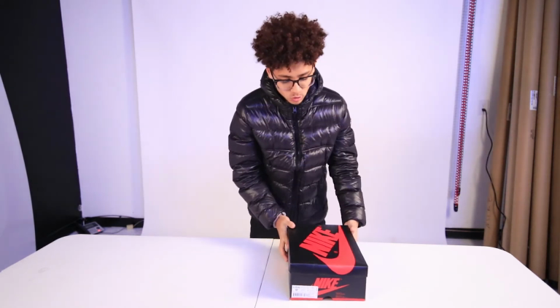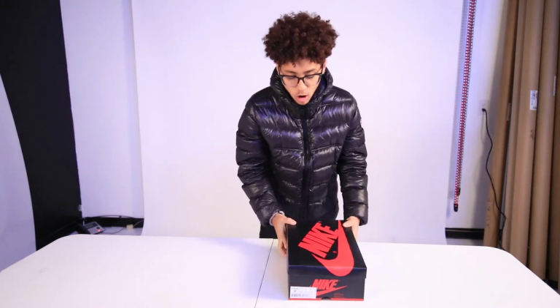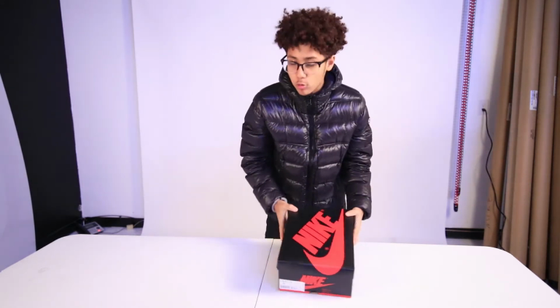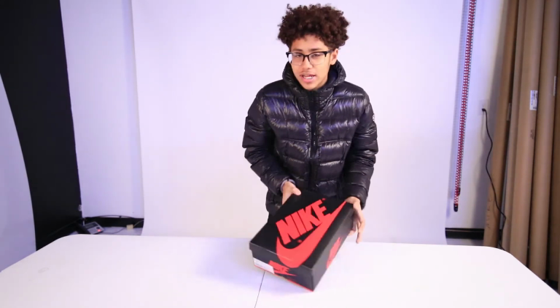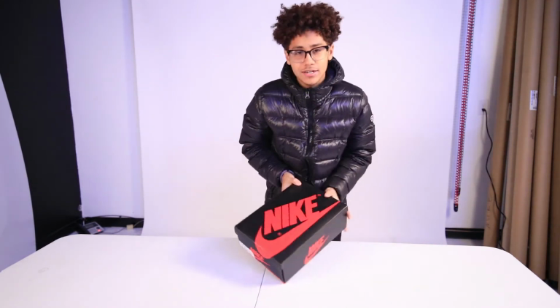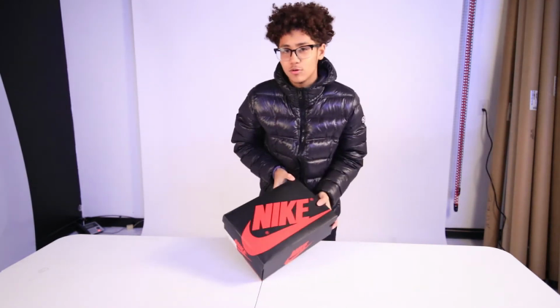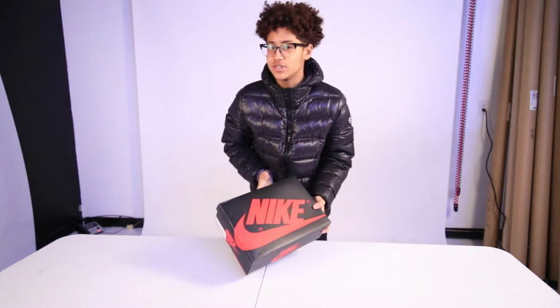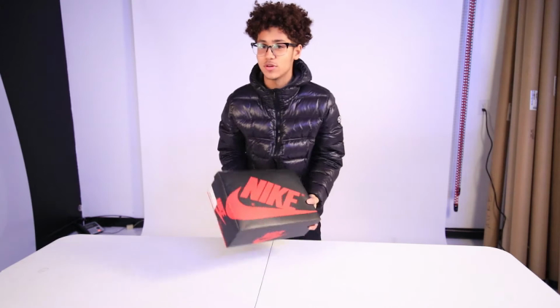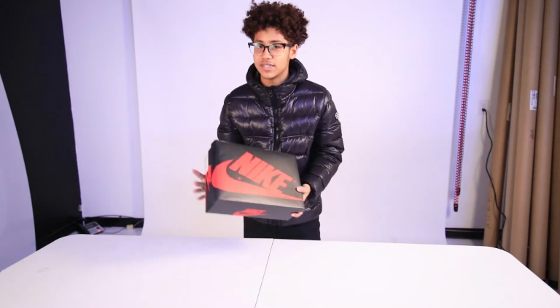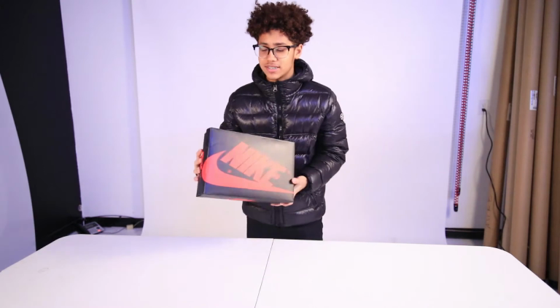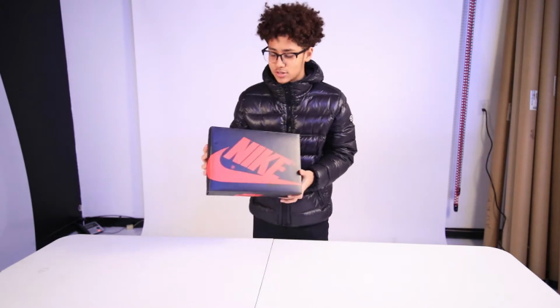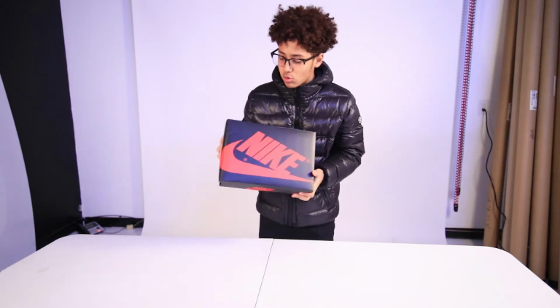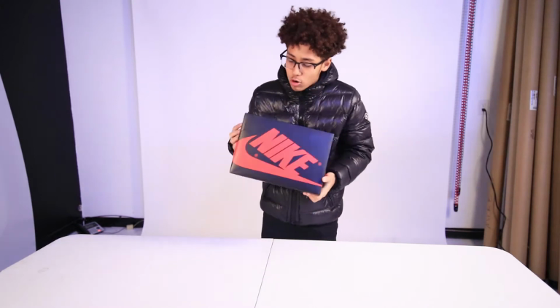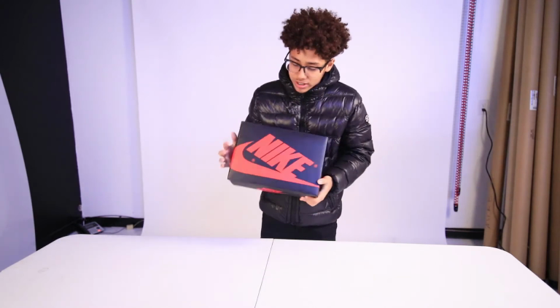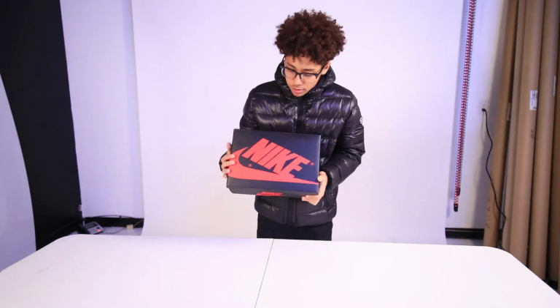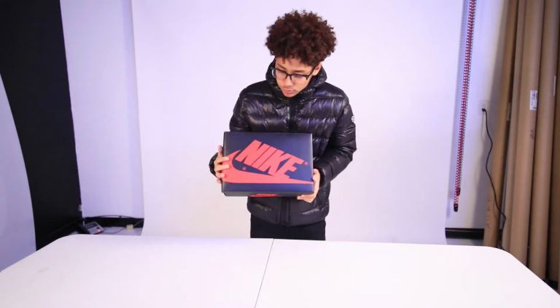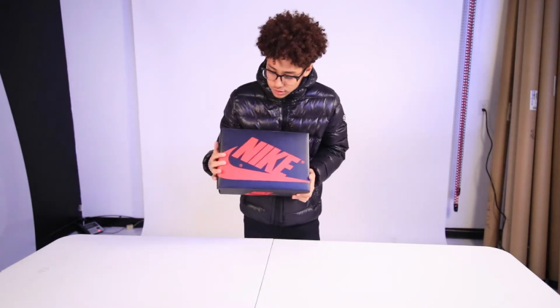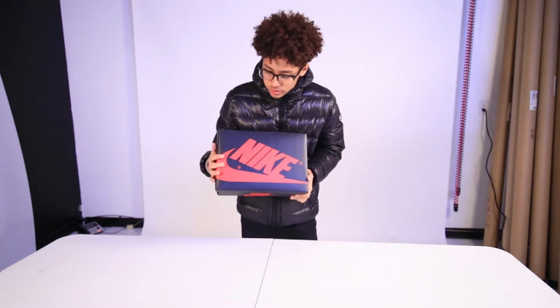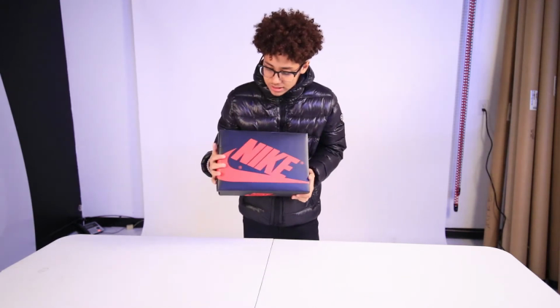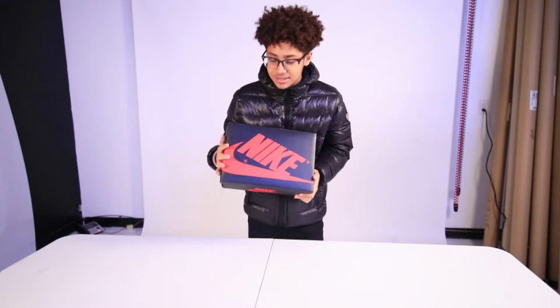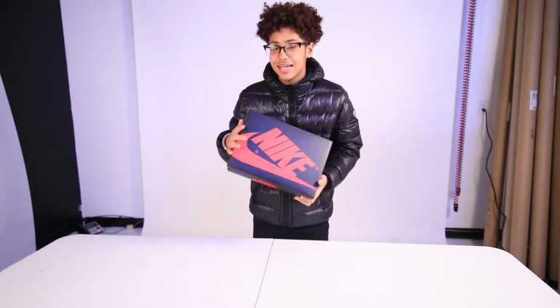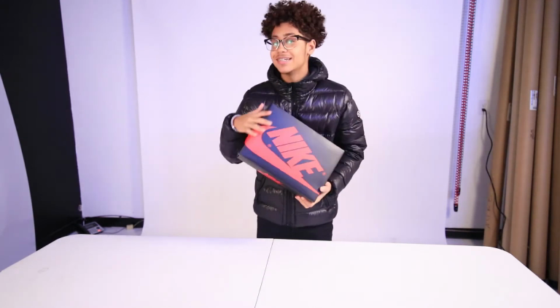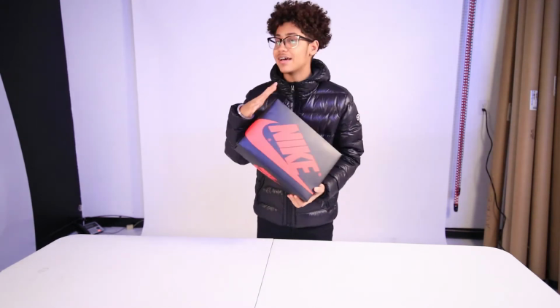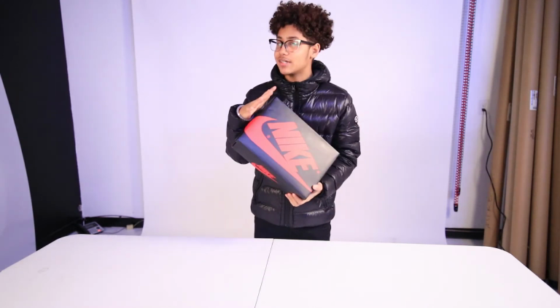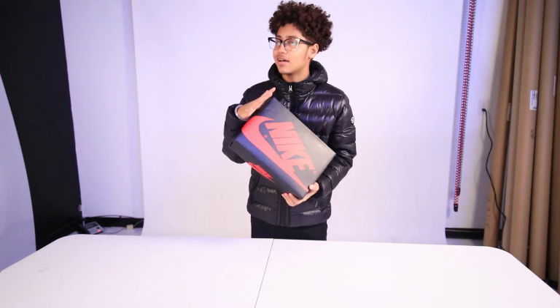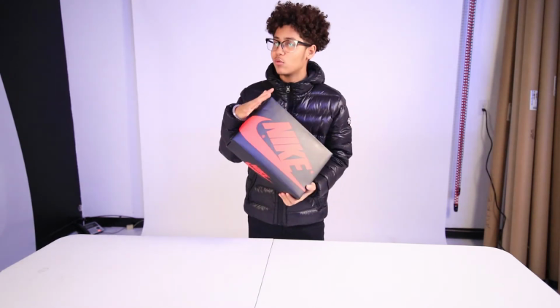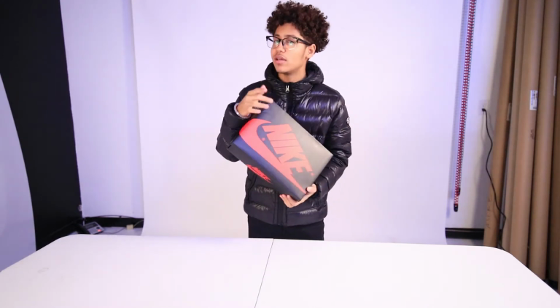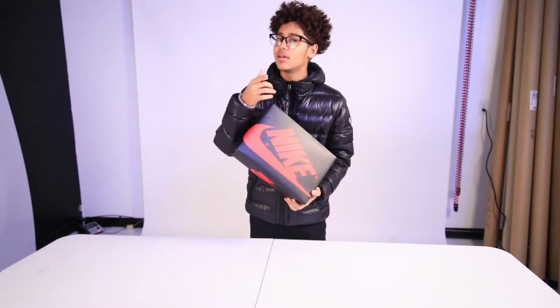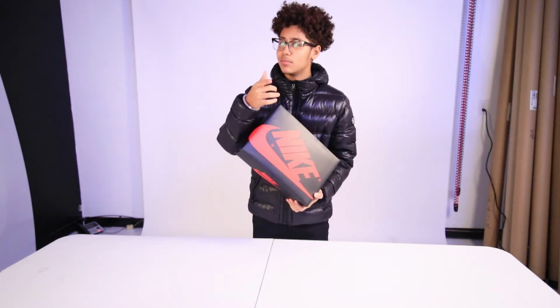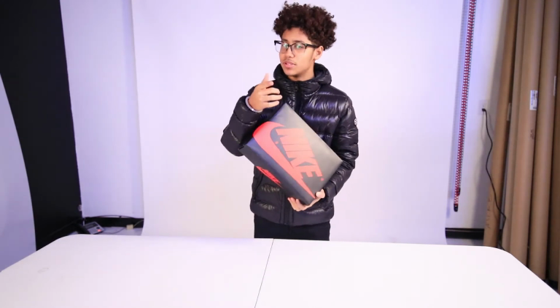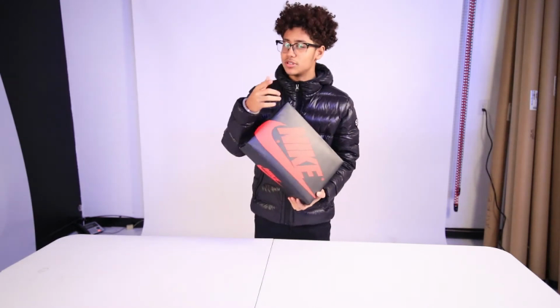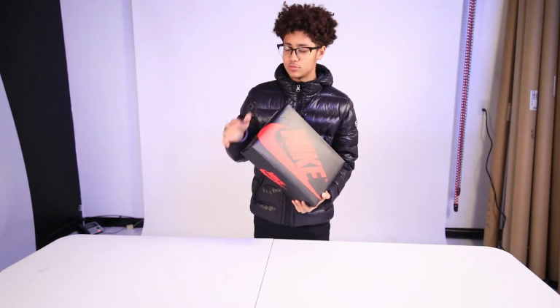You already know what Jordan this is, you already know what shoe this is — not the colorway, but the shoe.